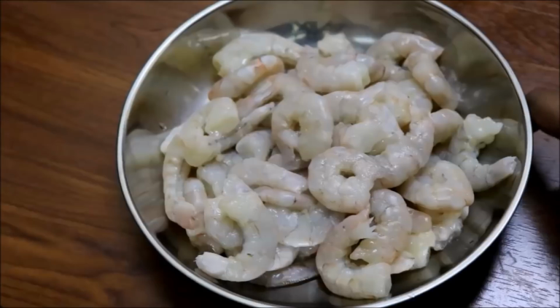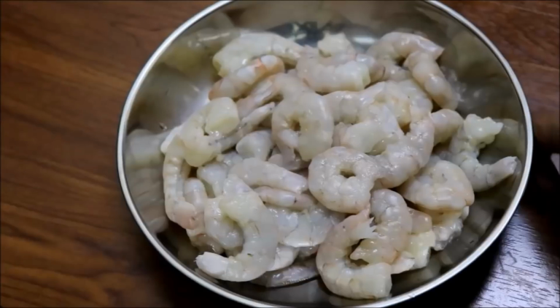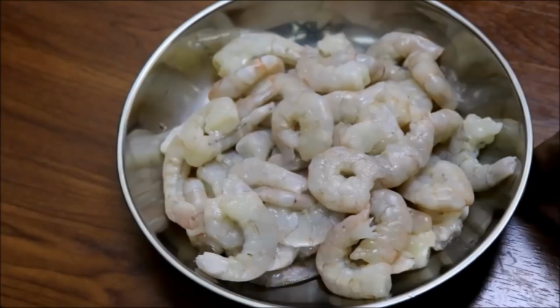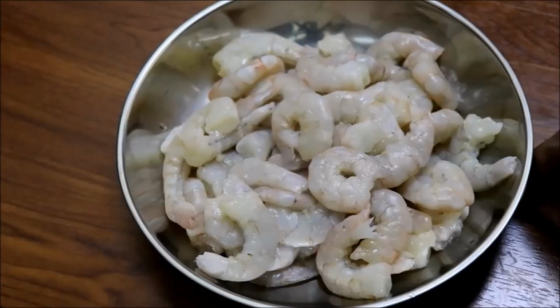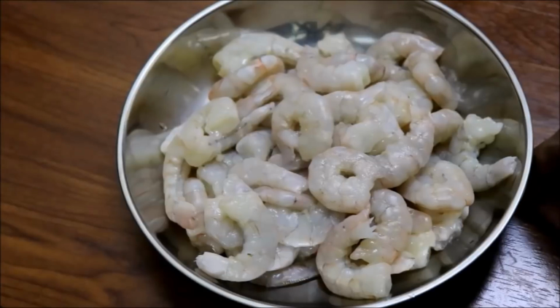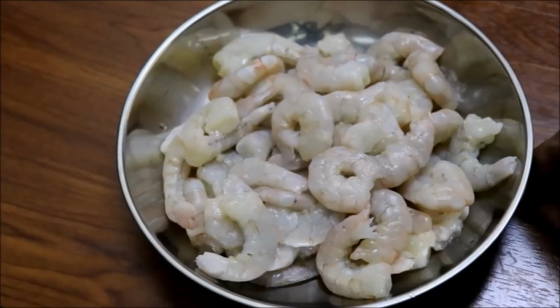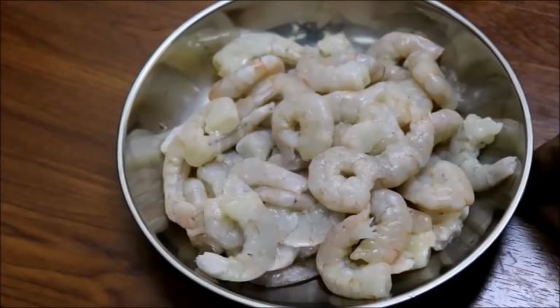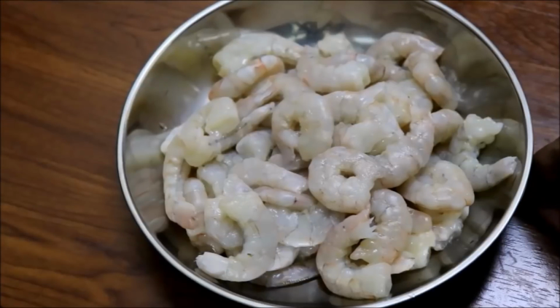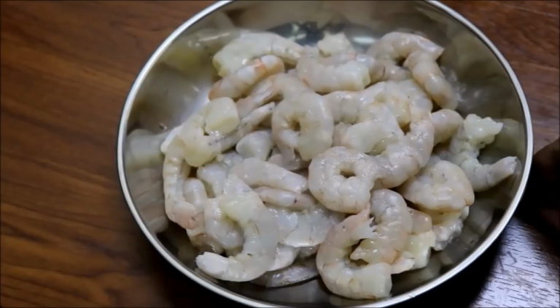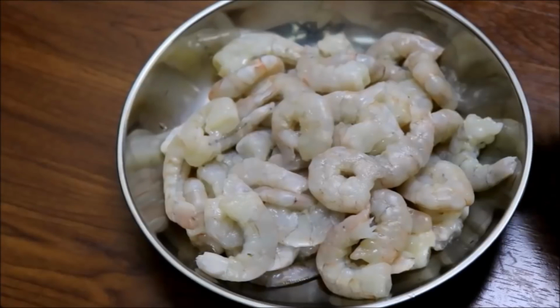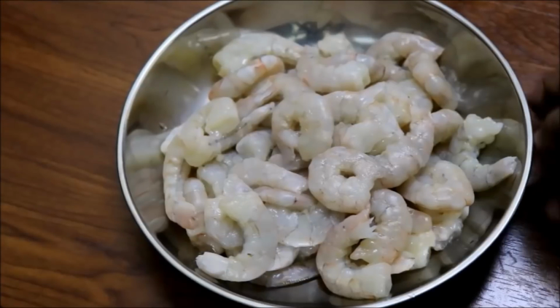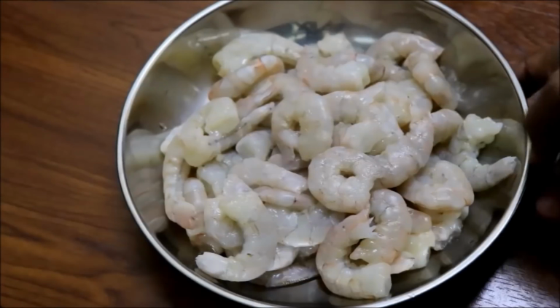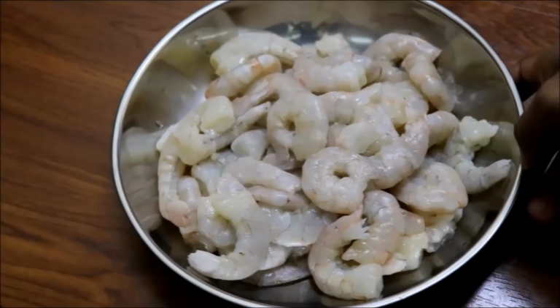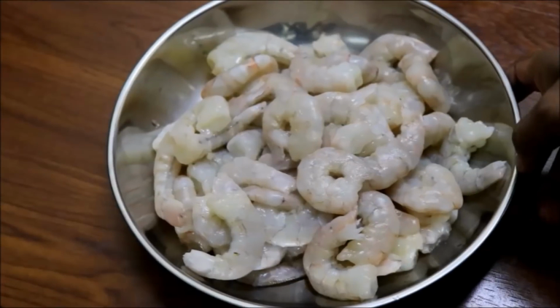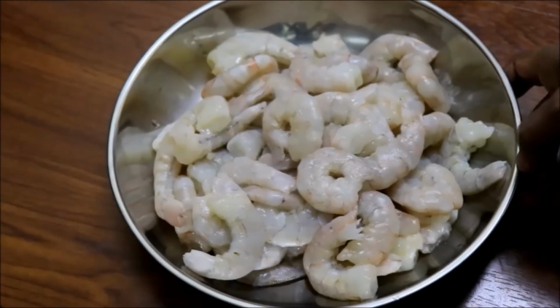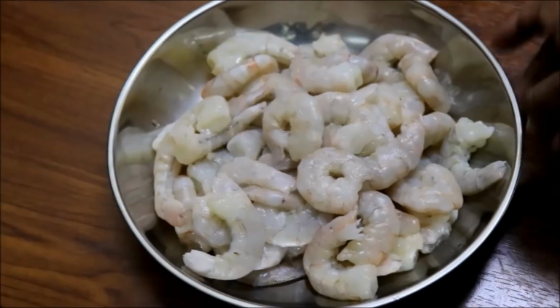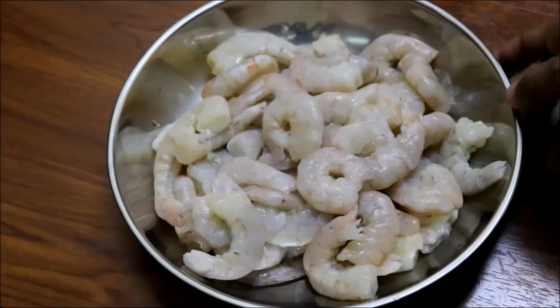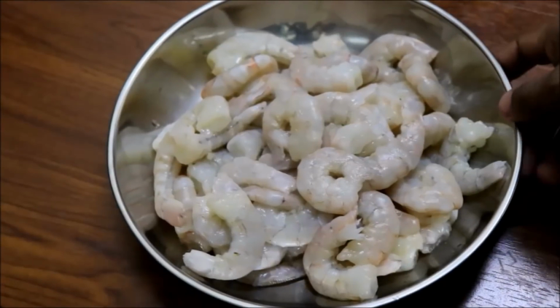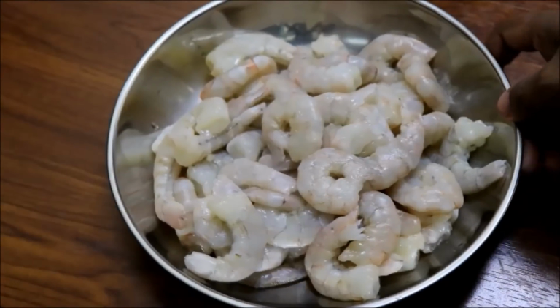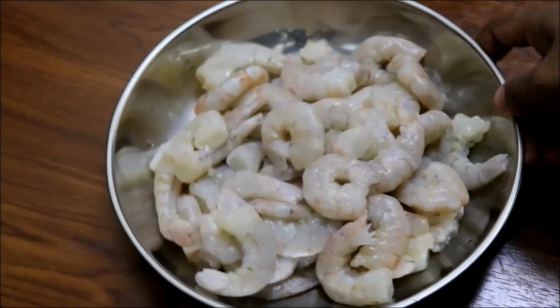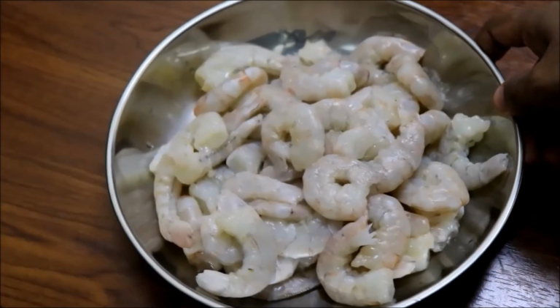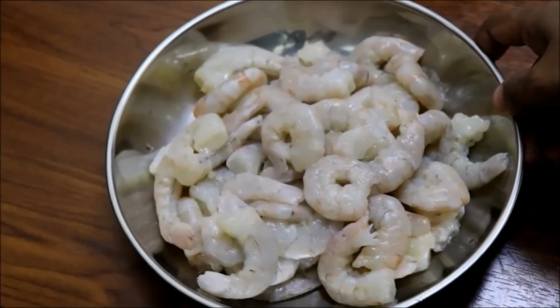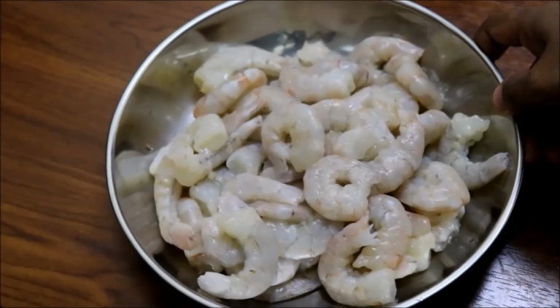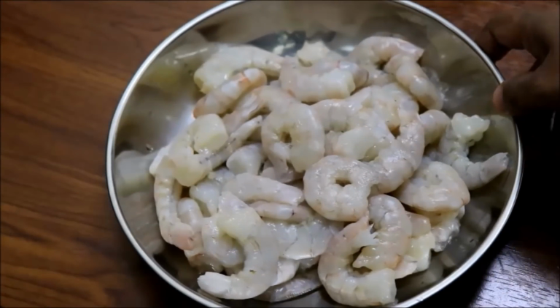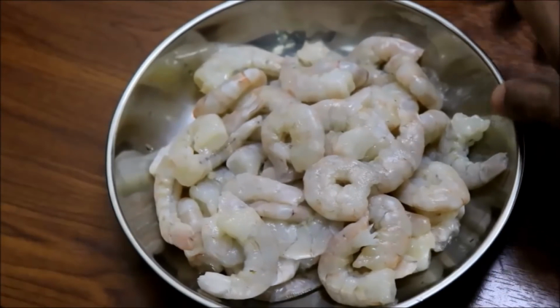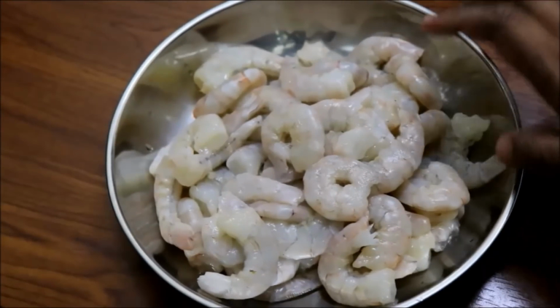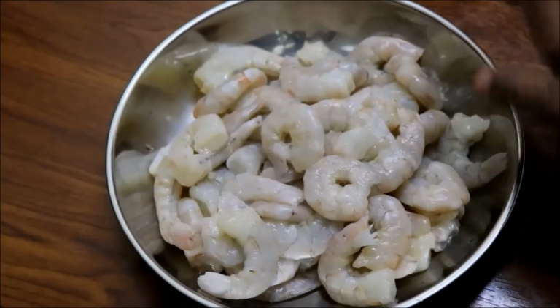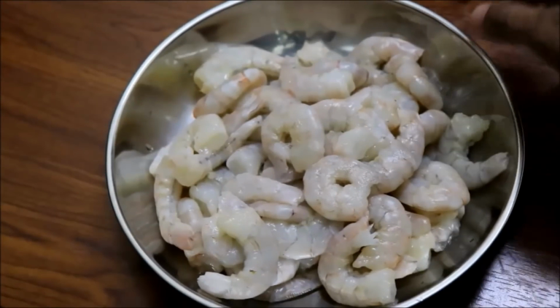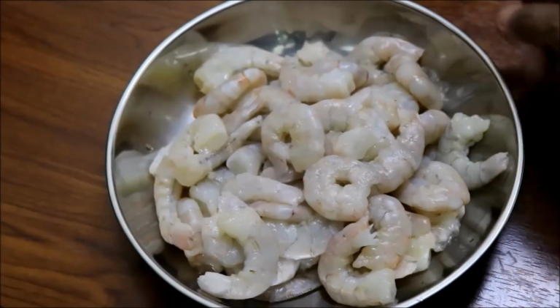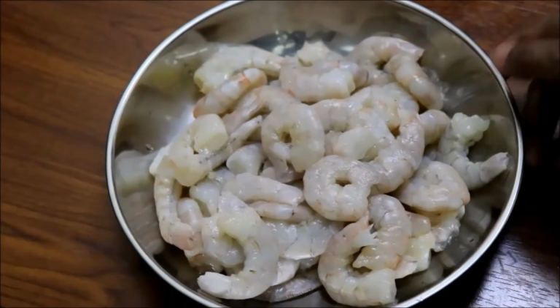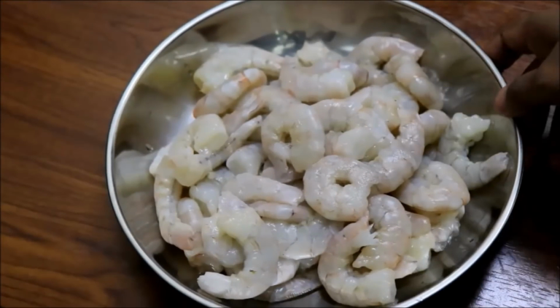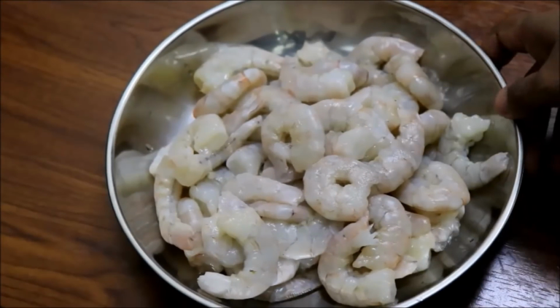Welcome to Jassi's Food Book. I'm going to try a recipe for you.